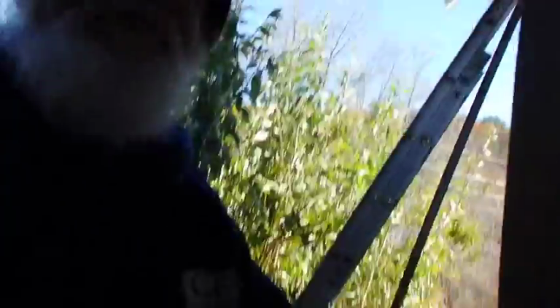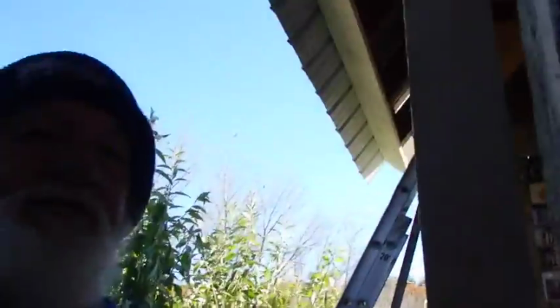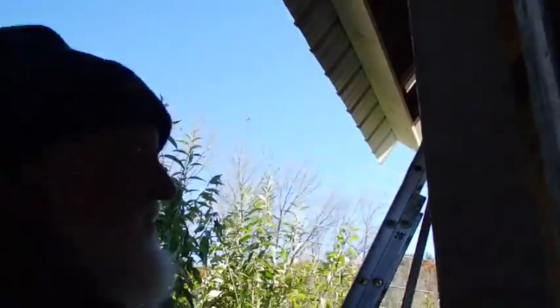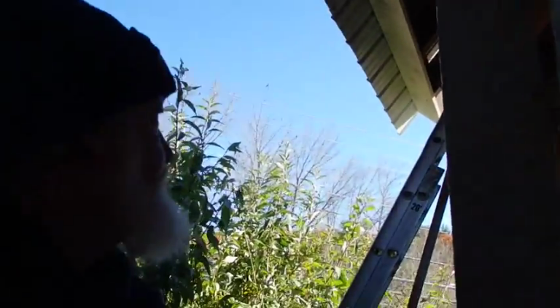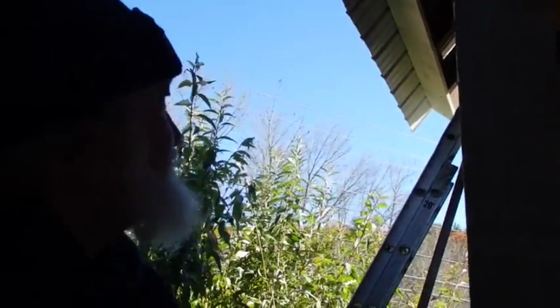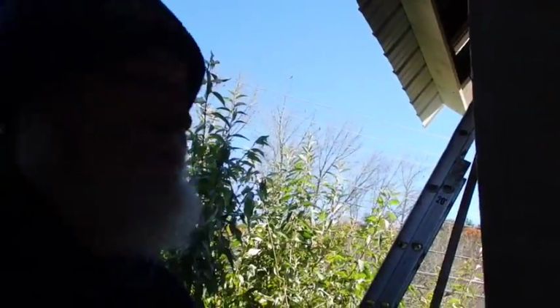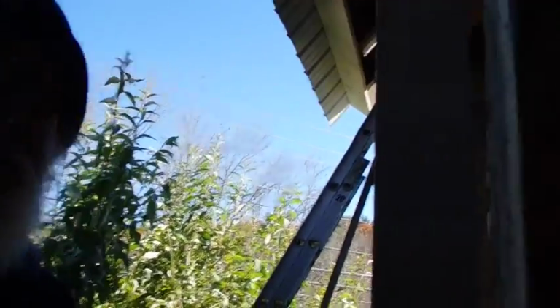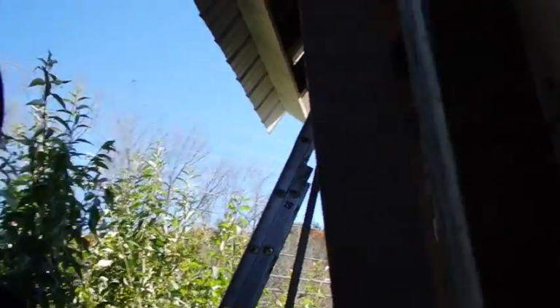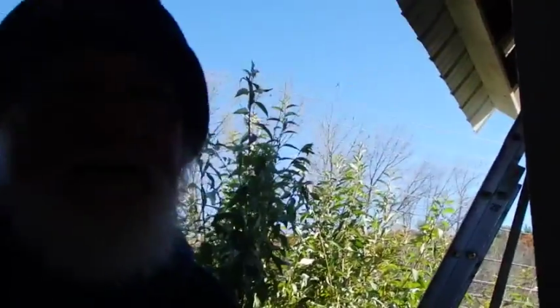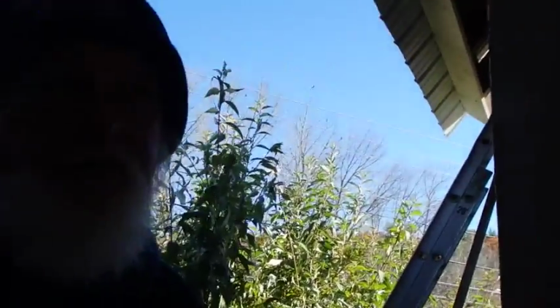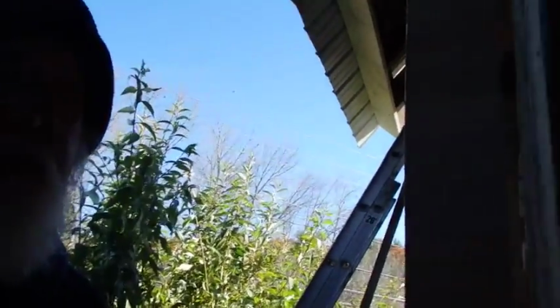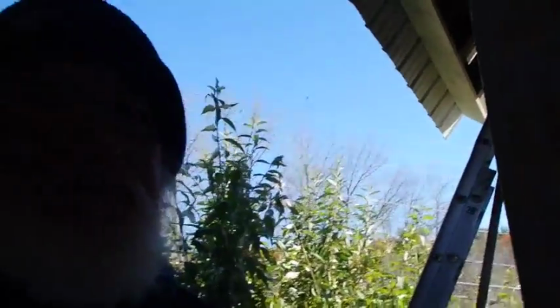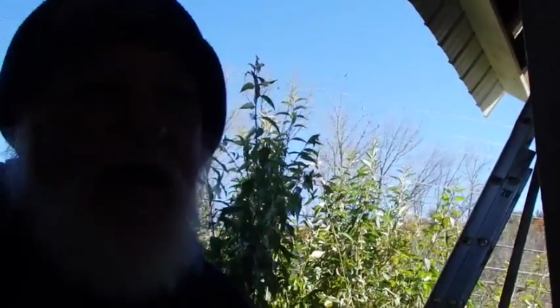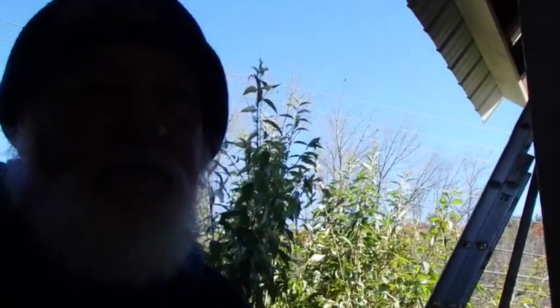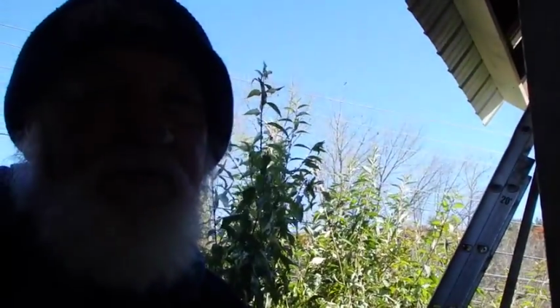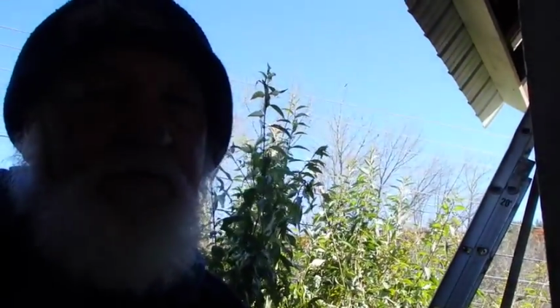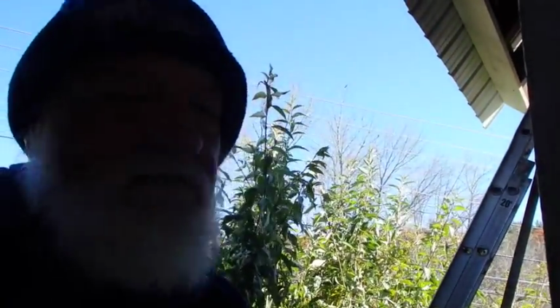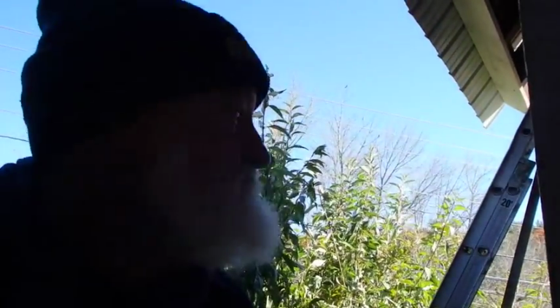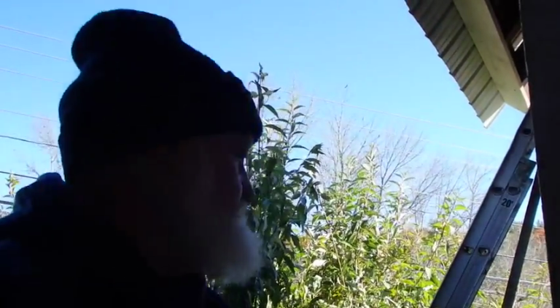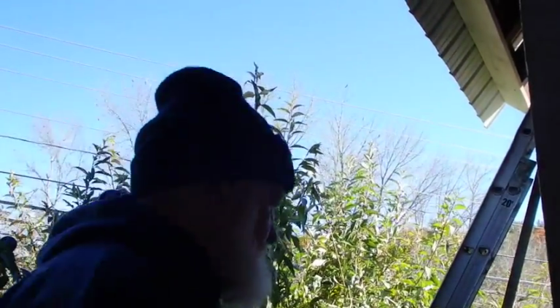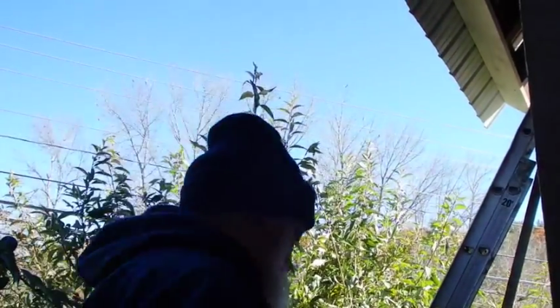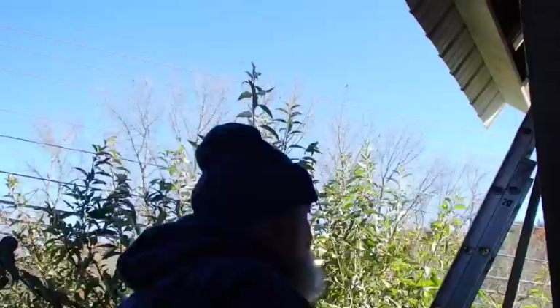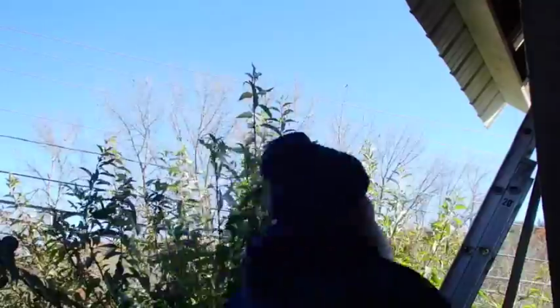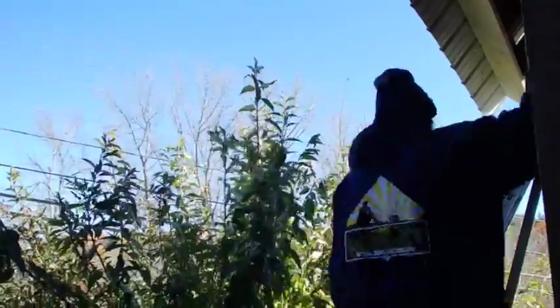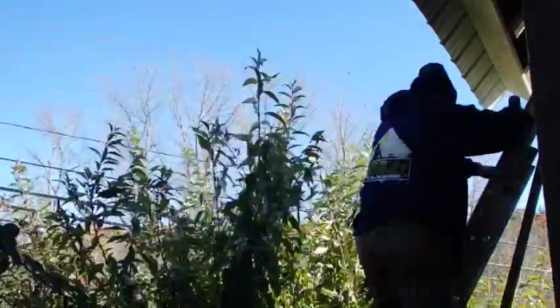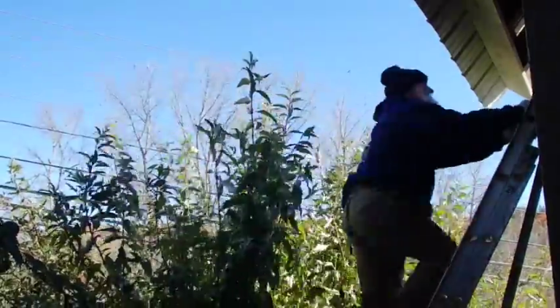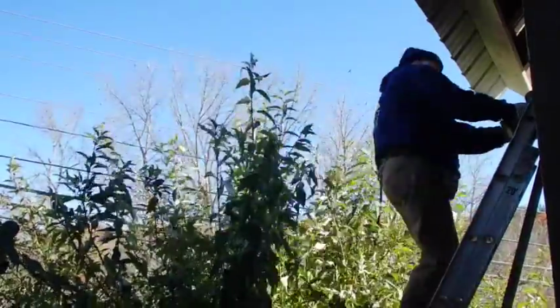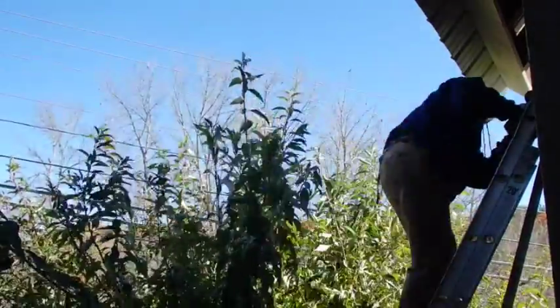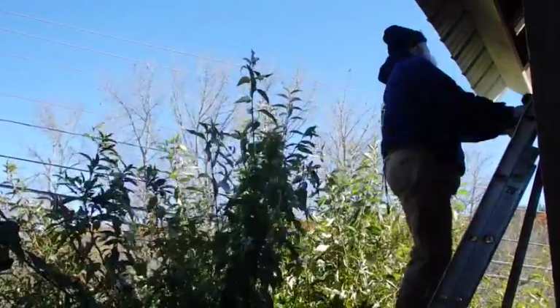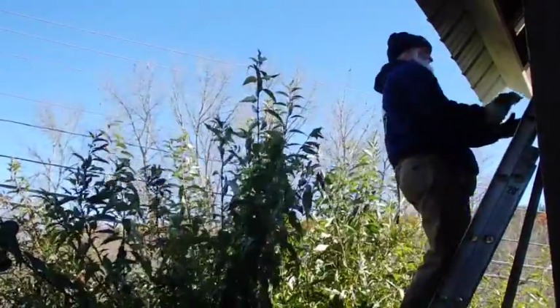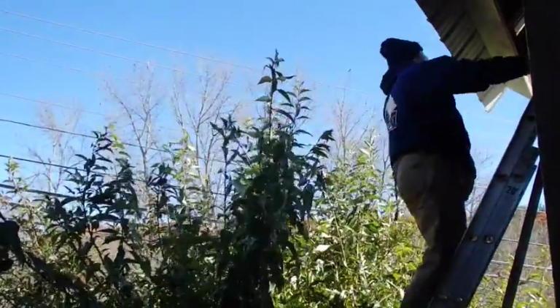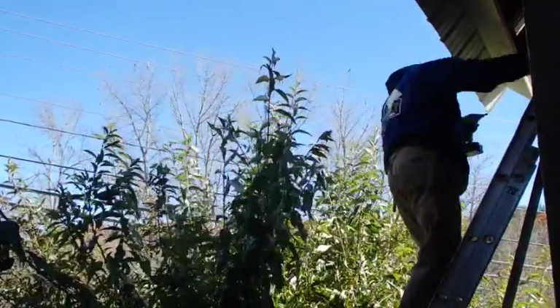Okay, first thing I'm going to do is get up there and take the screws out over there, and then I'll be right back.